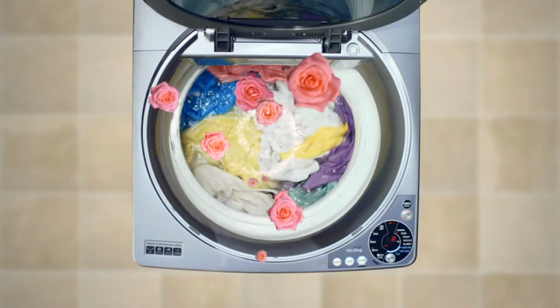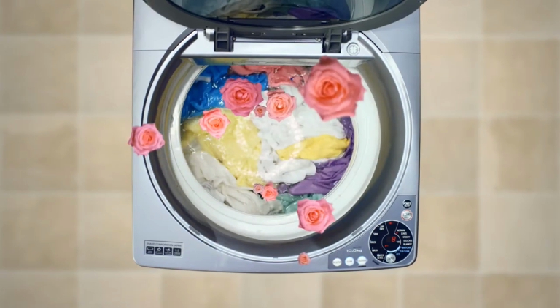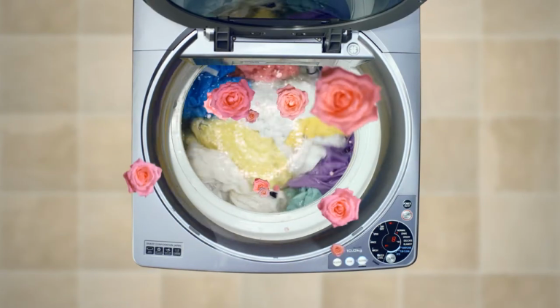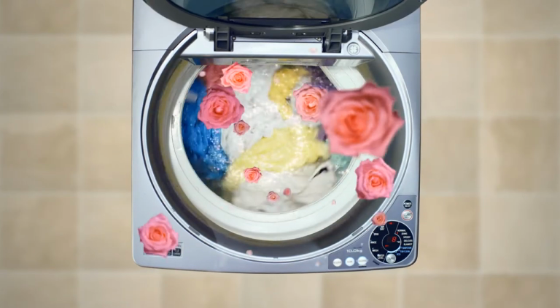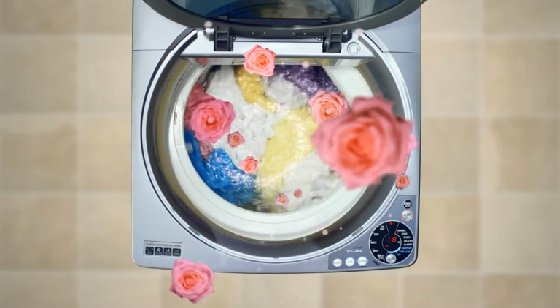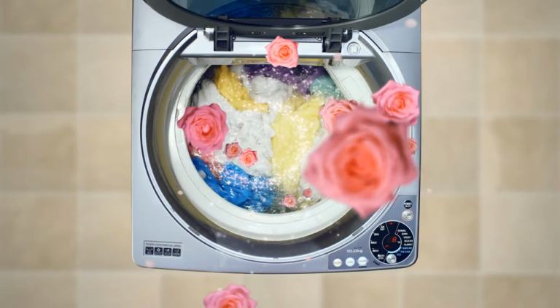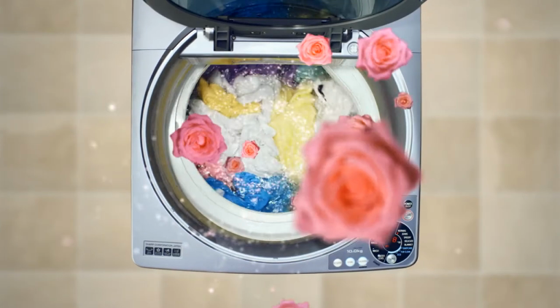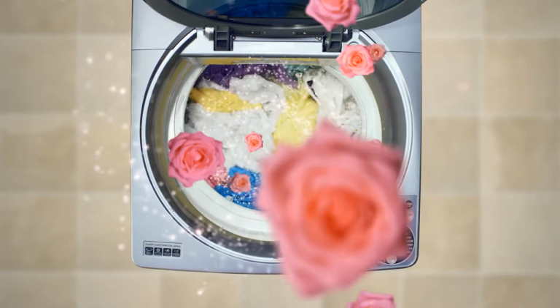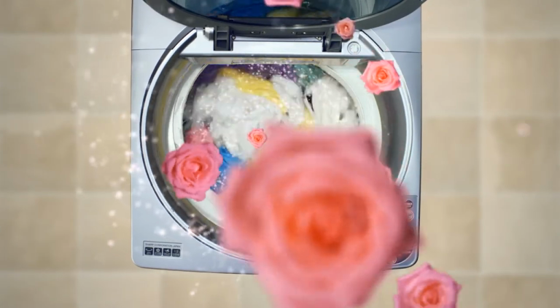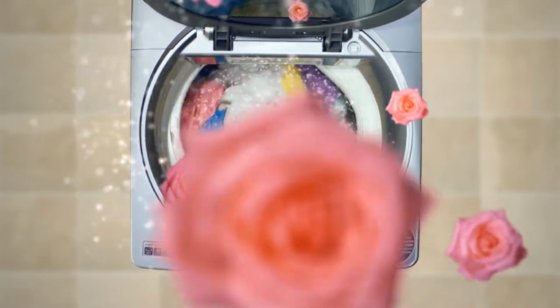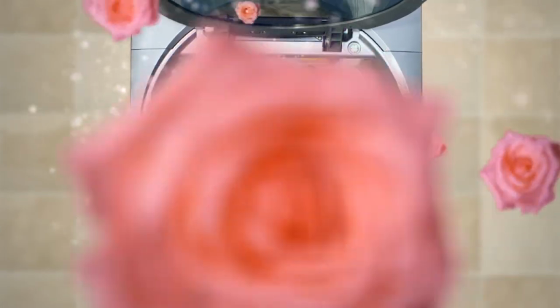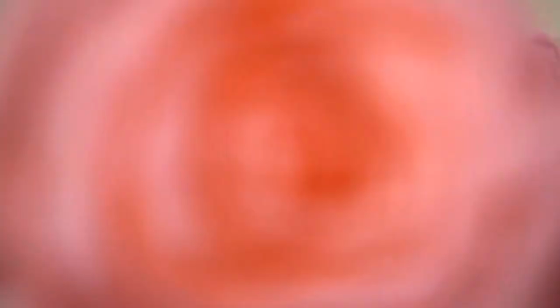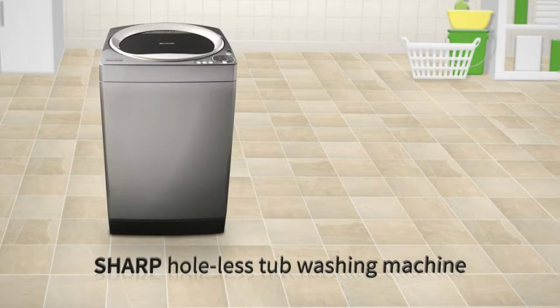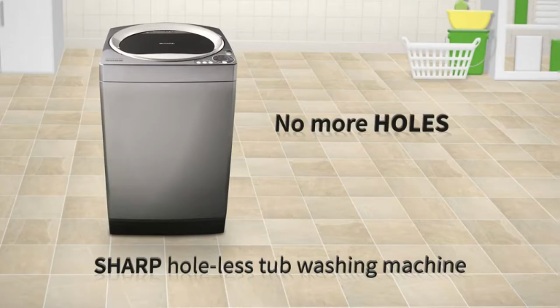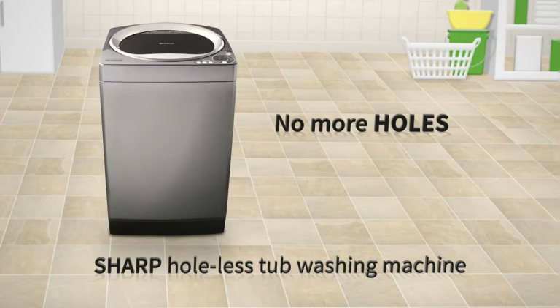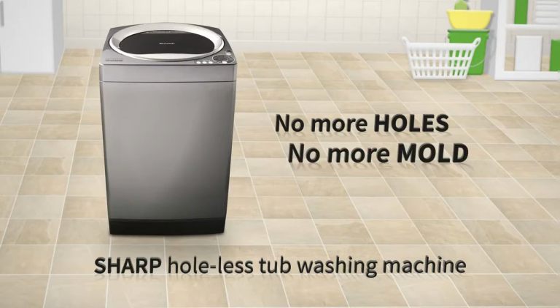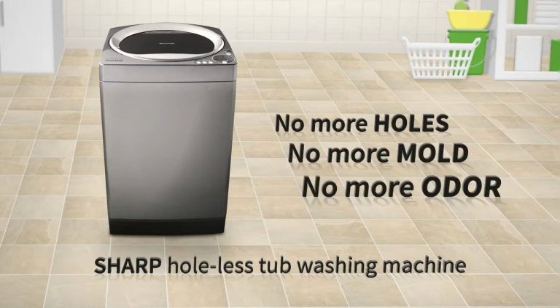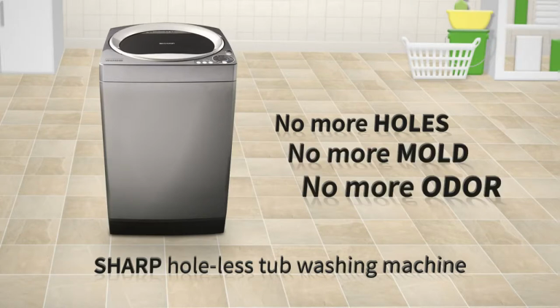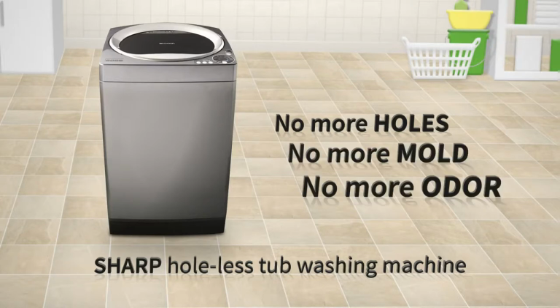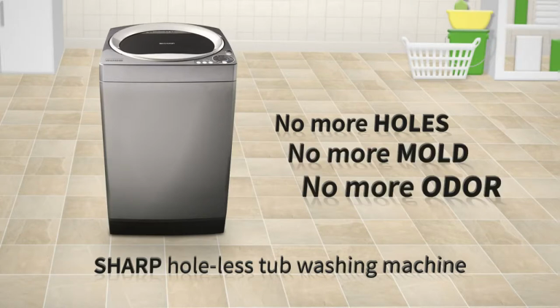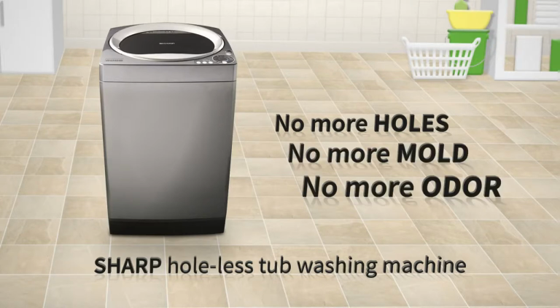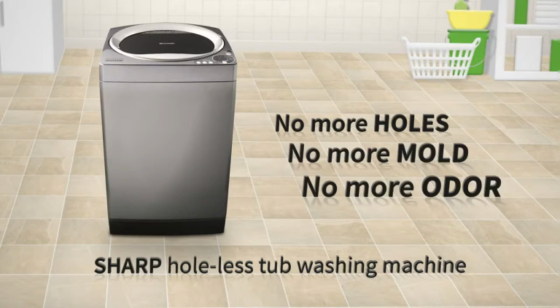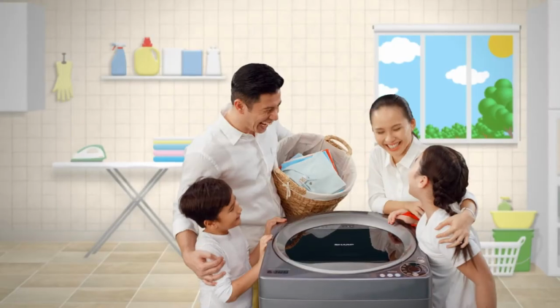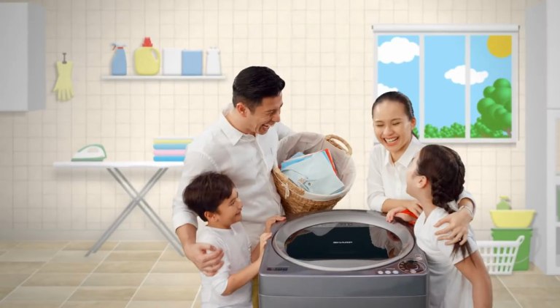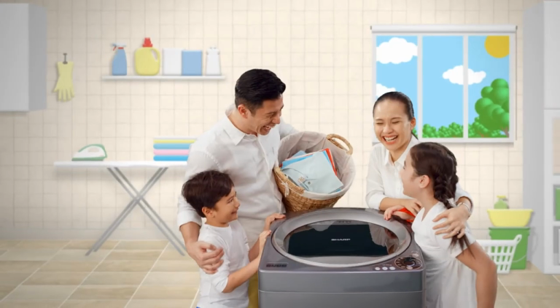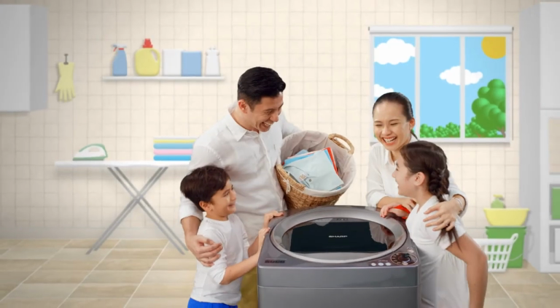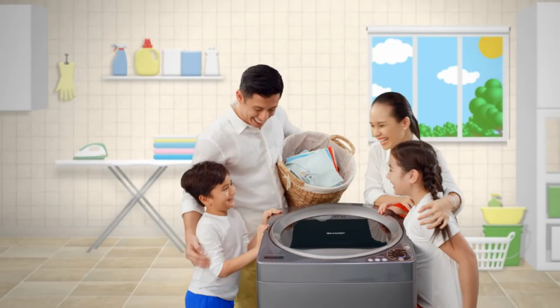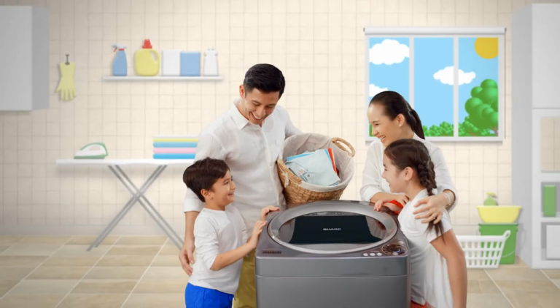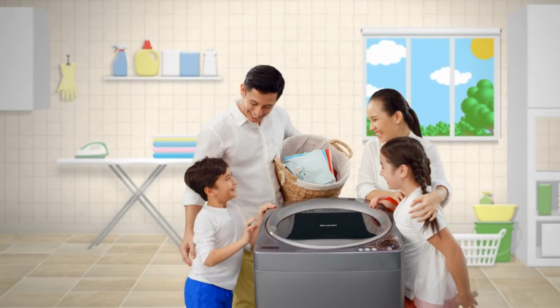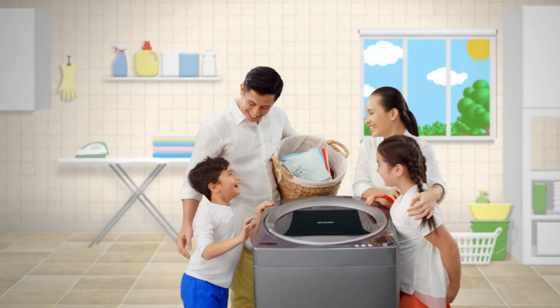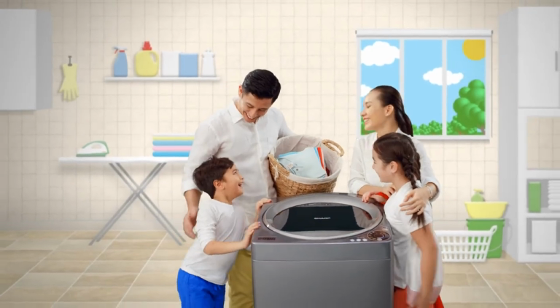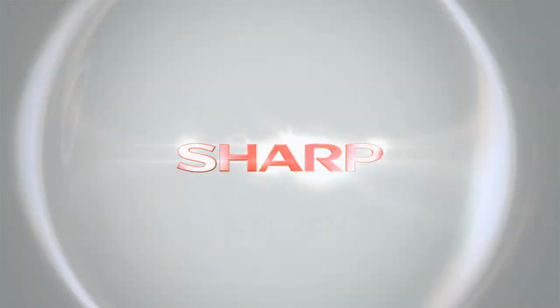No more holes, no more molds, no more stinky odors. Washing it with our Sharp.